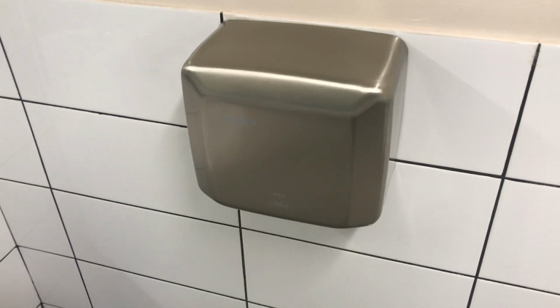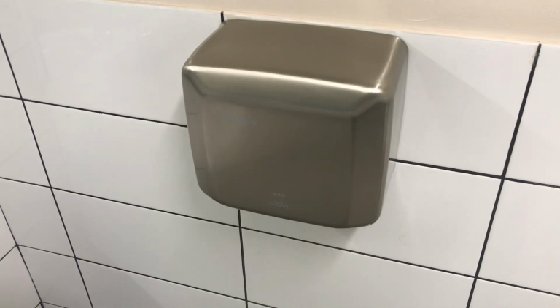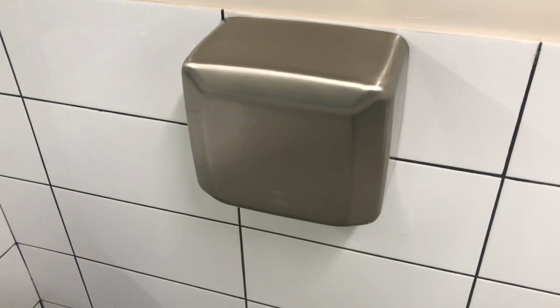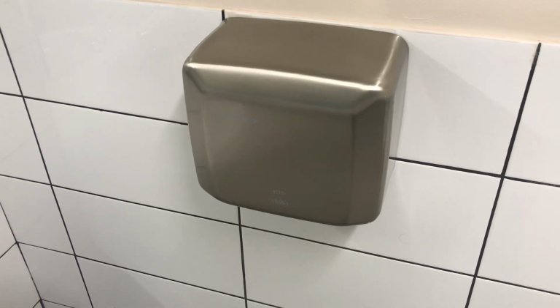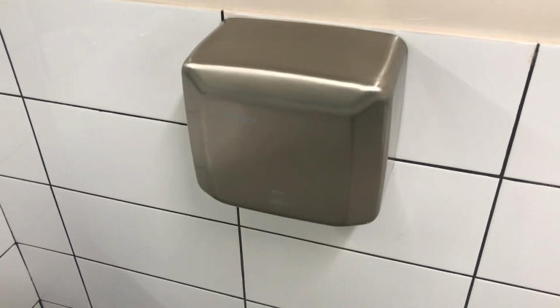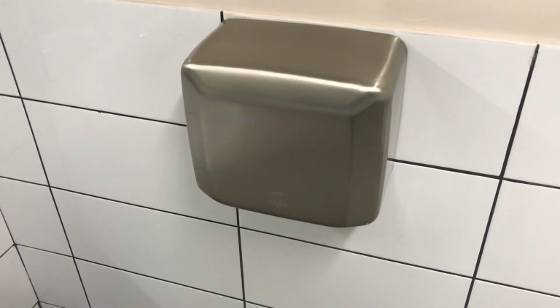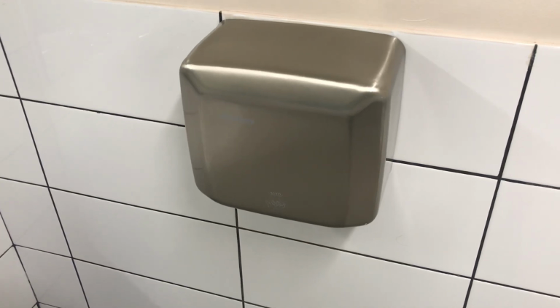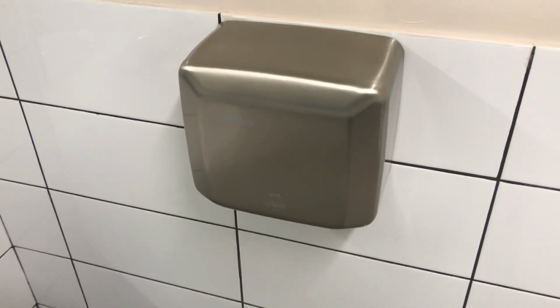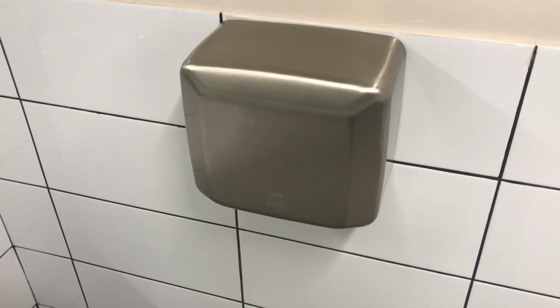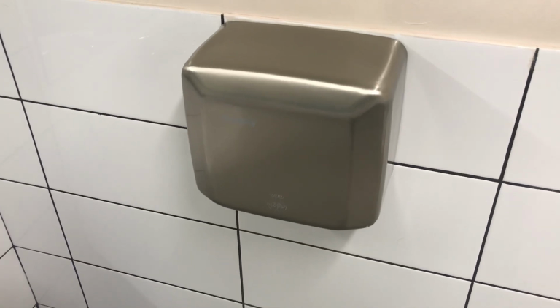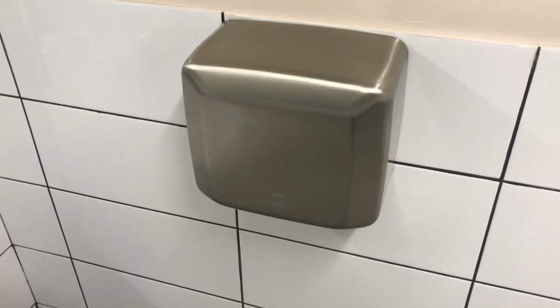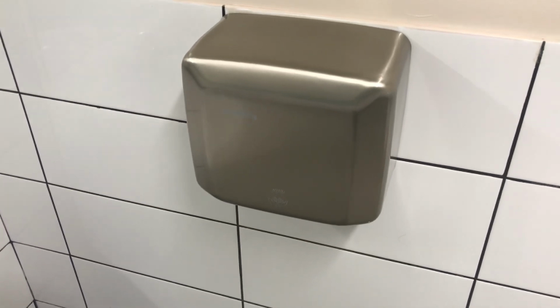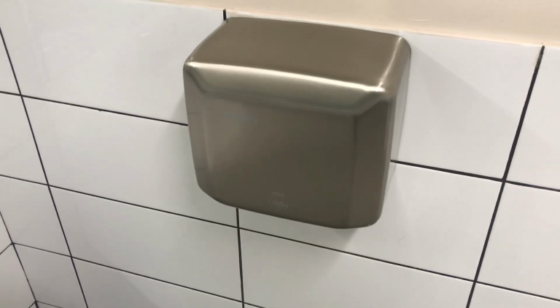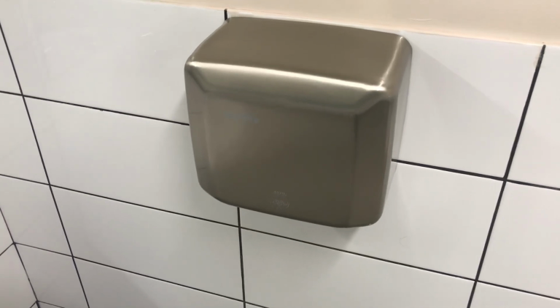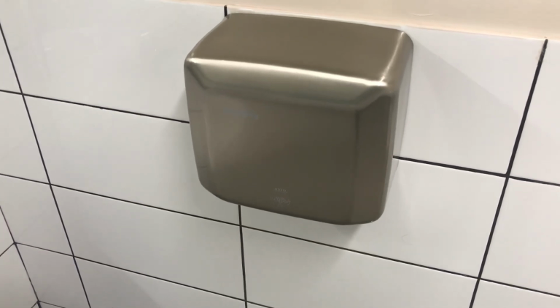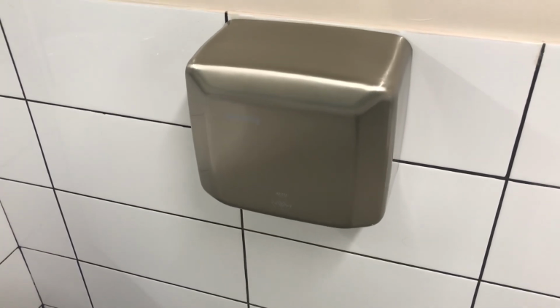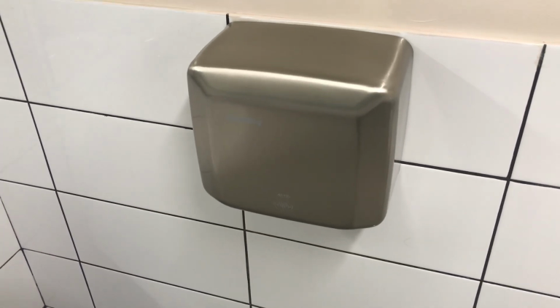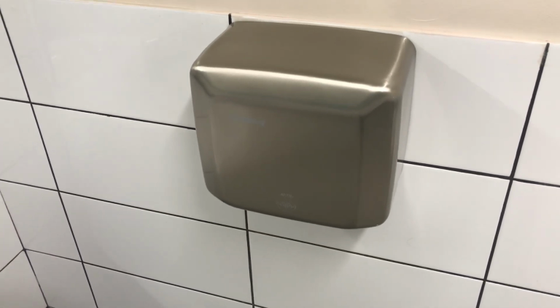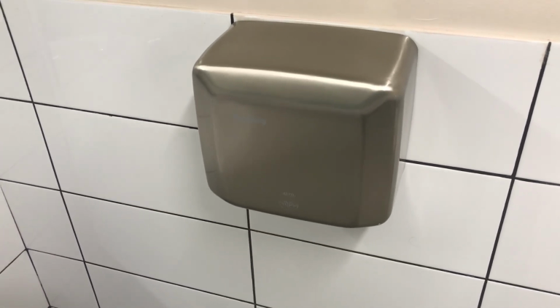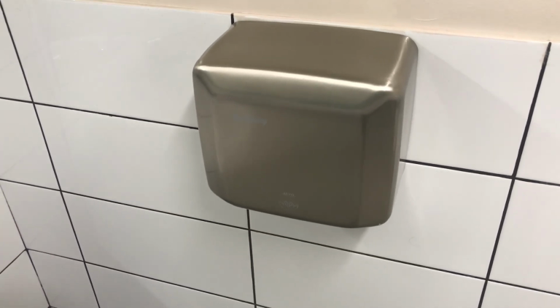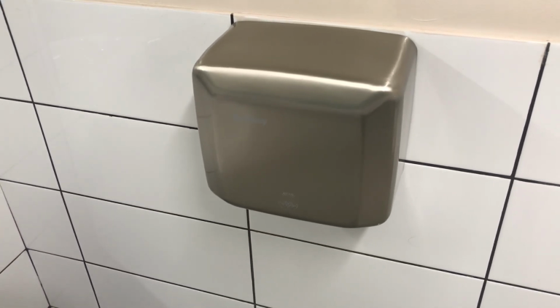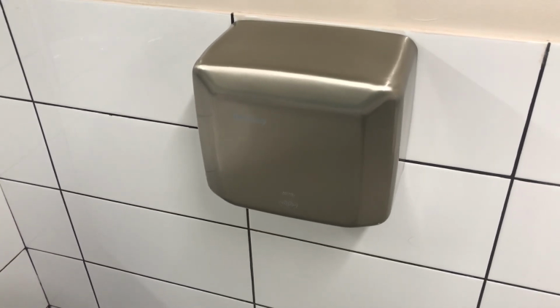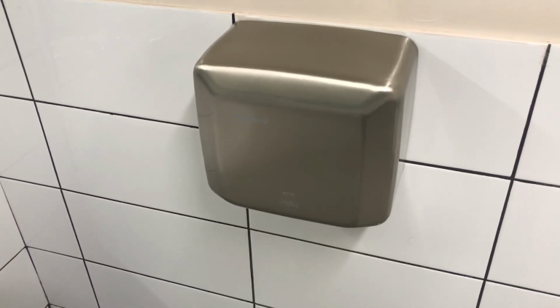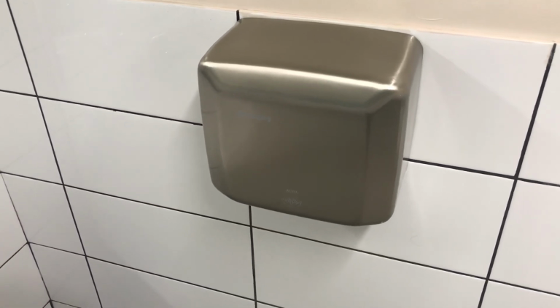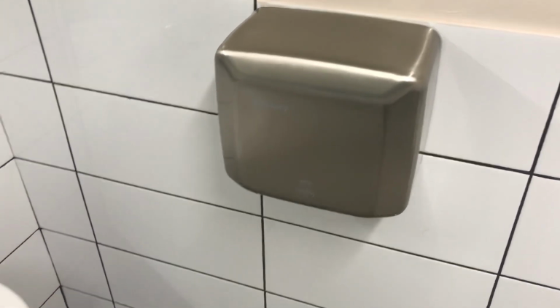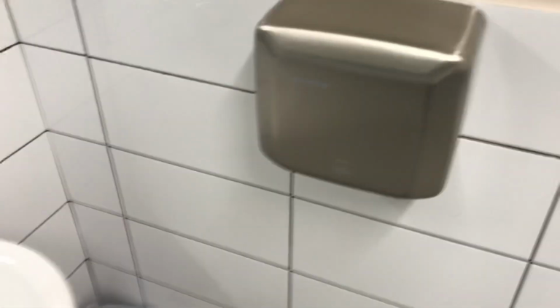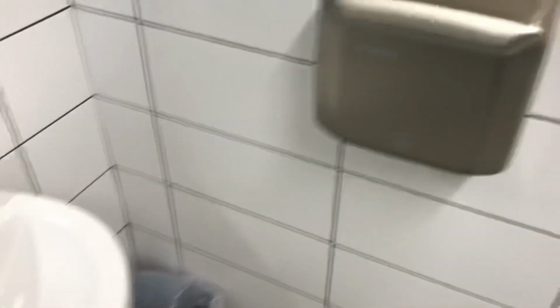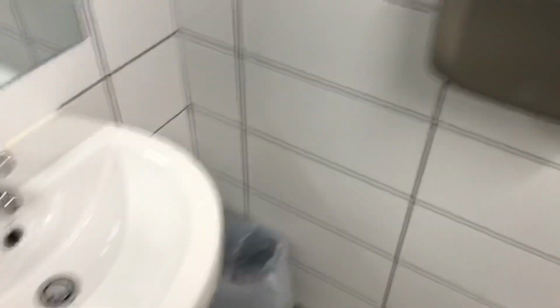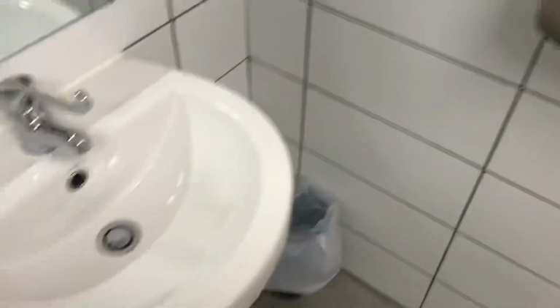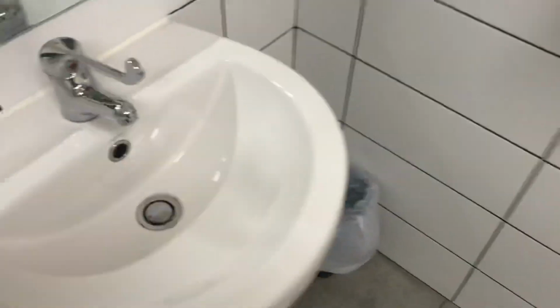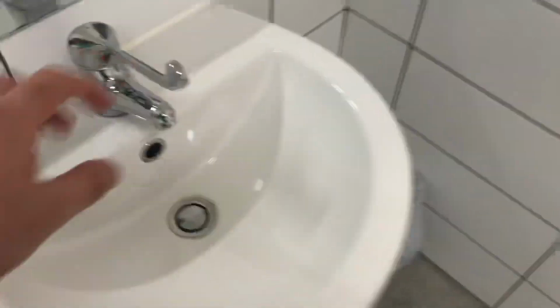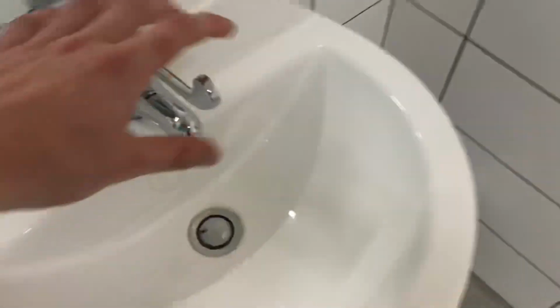Hey everyone, today we have a Bradley hand dryer as you can see. So let's test it out.